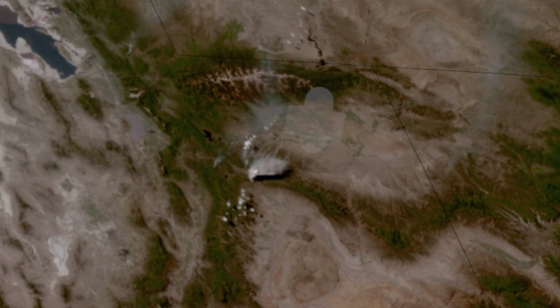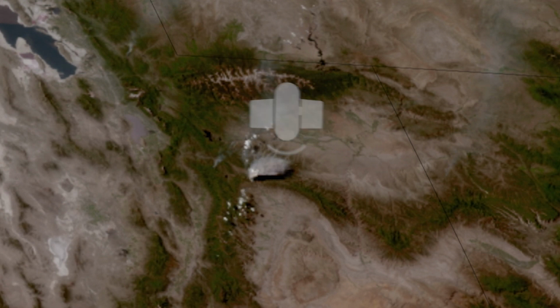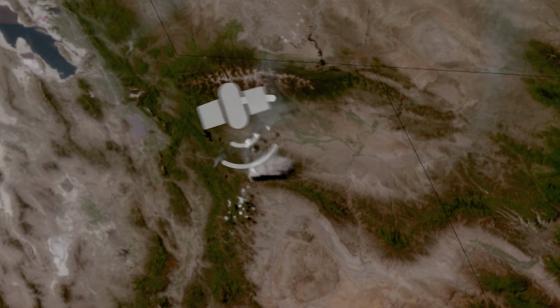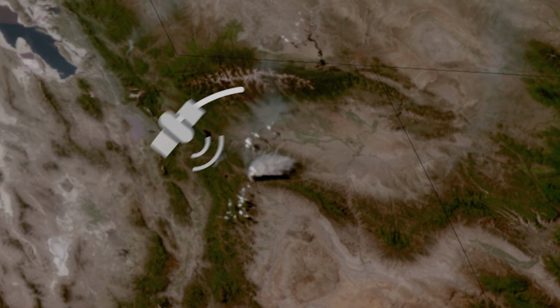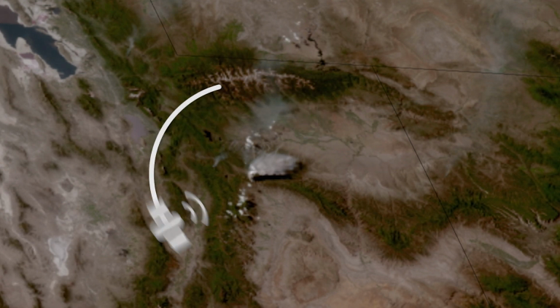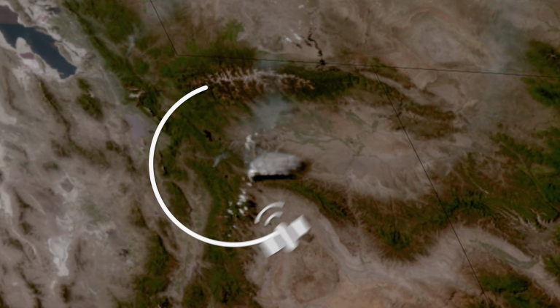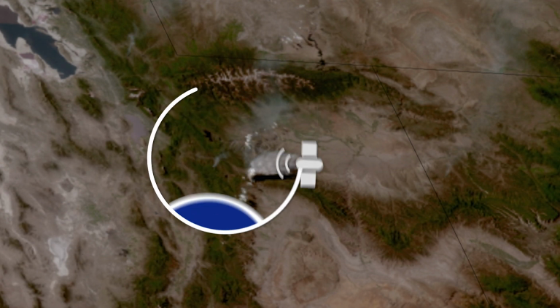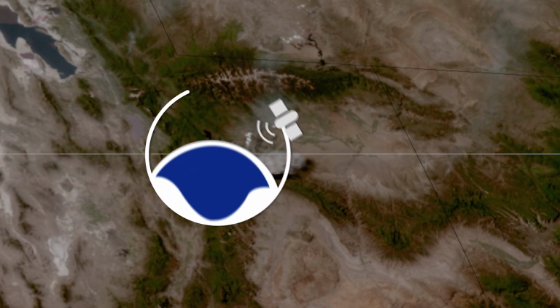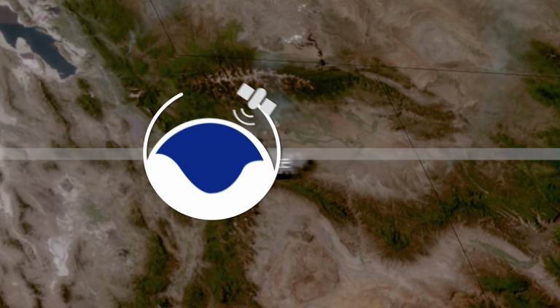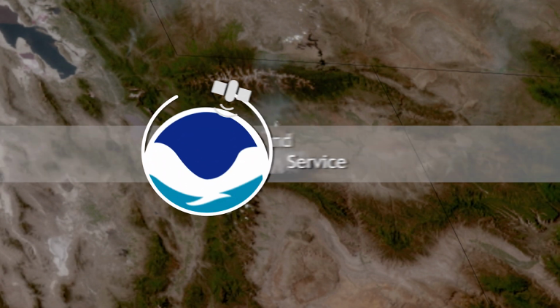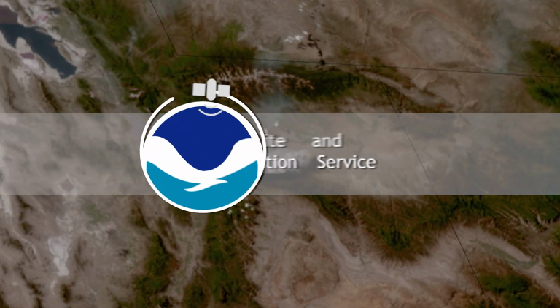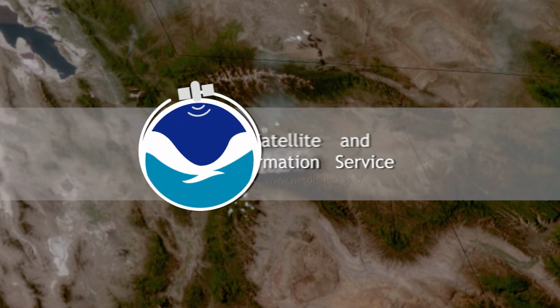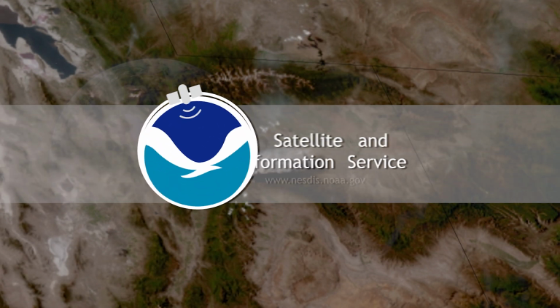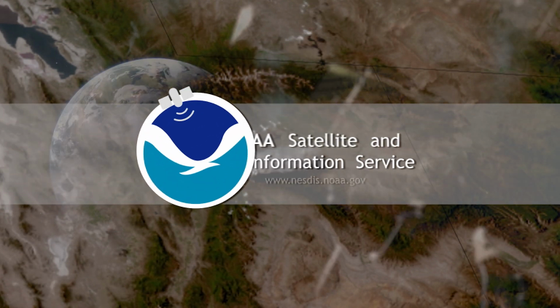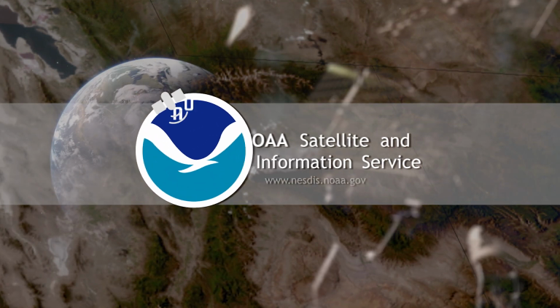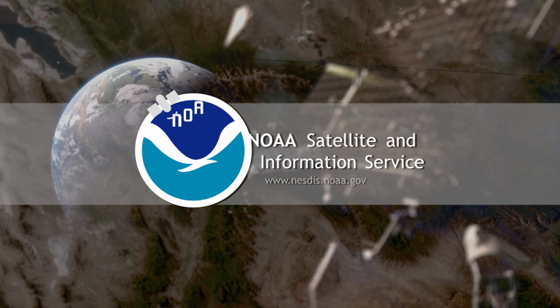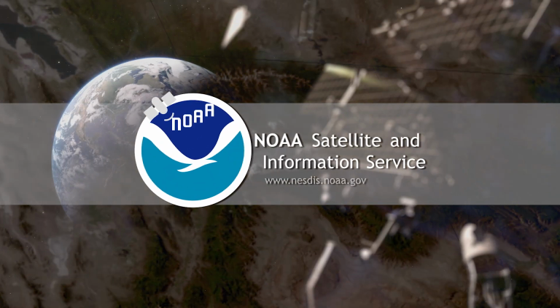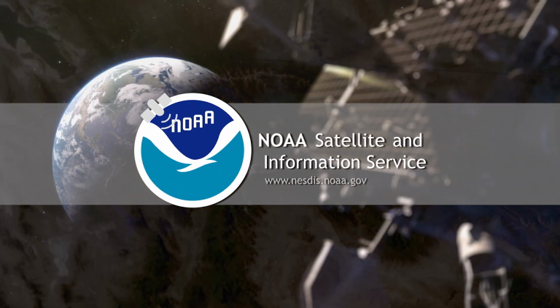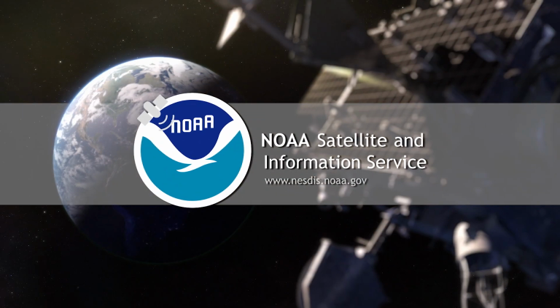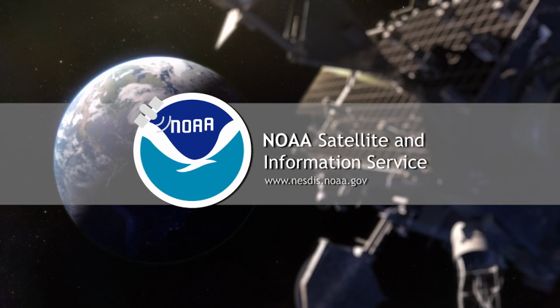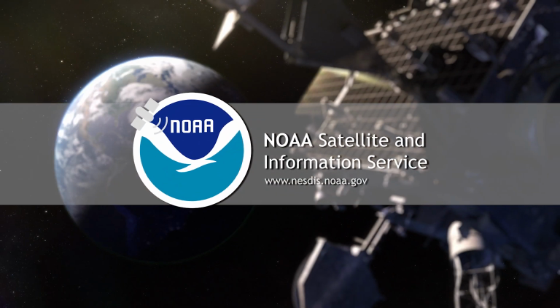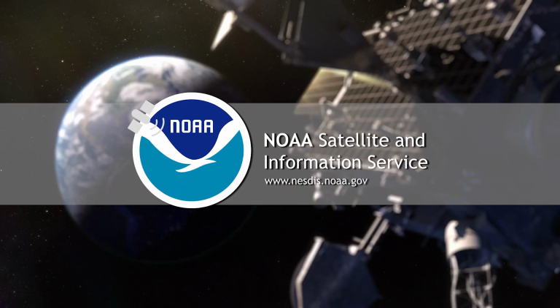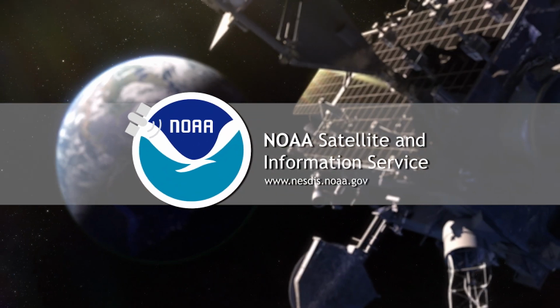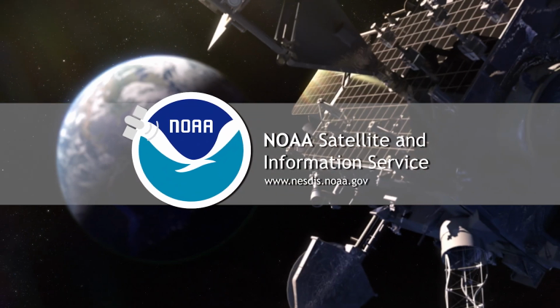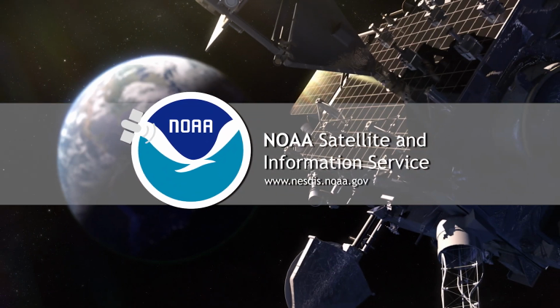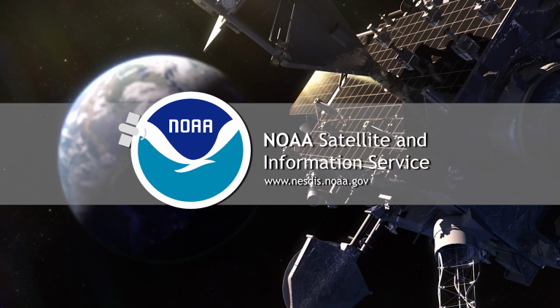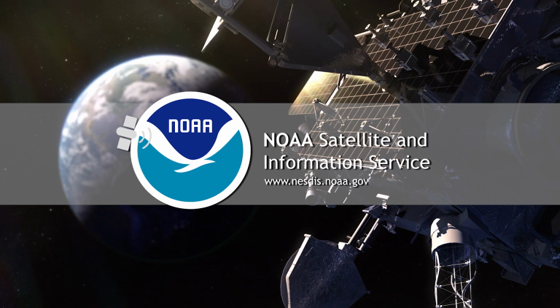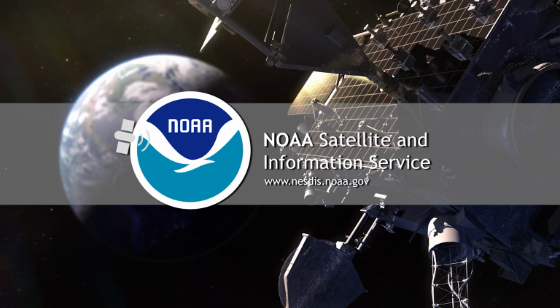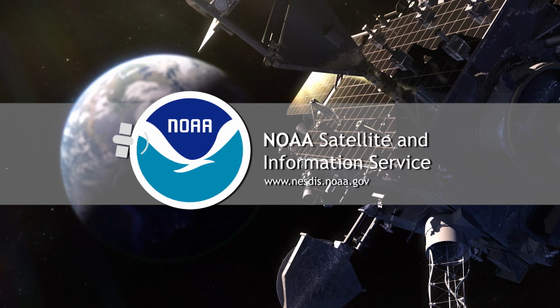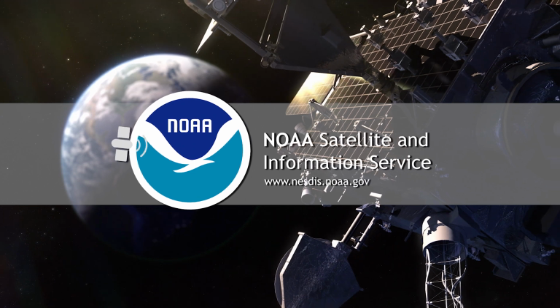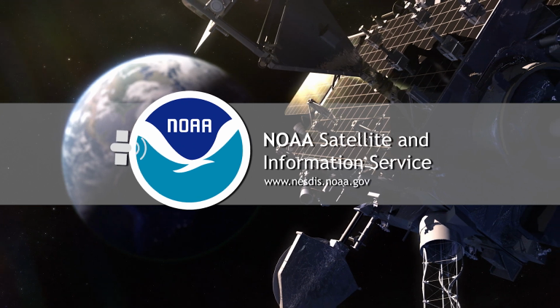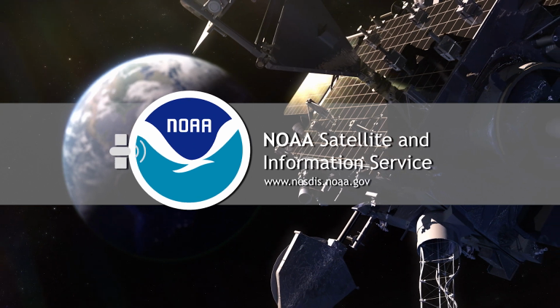For more information about the launch of NOAA's GOES-T satellite, please visit the link.